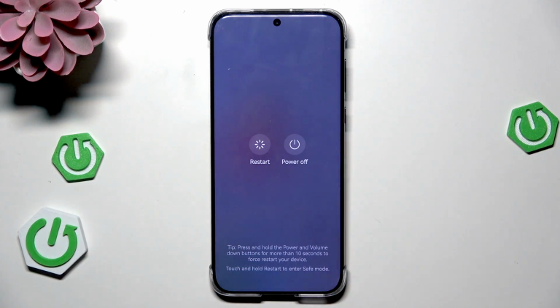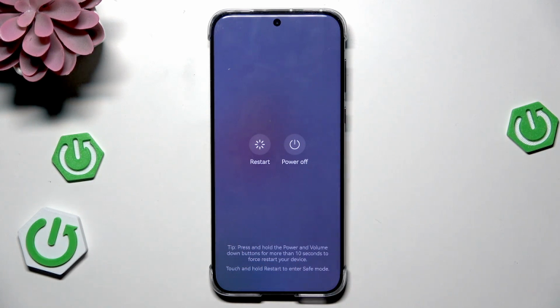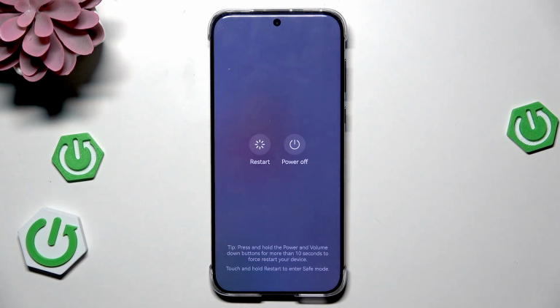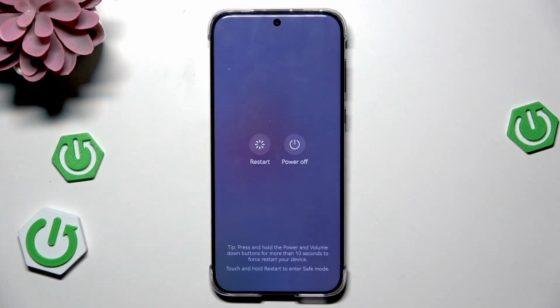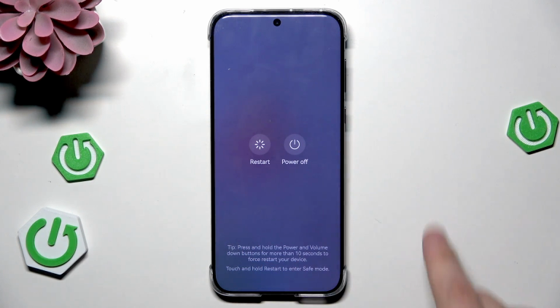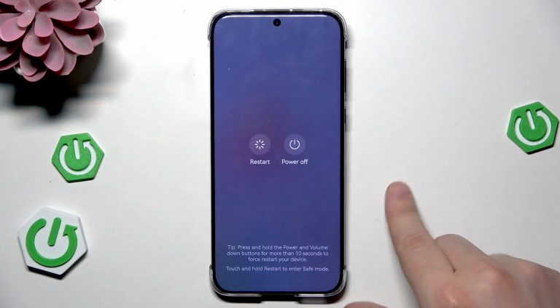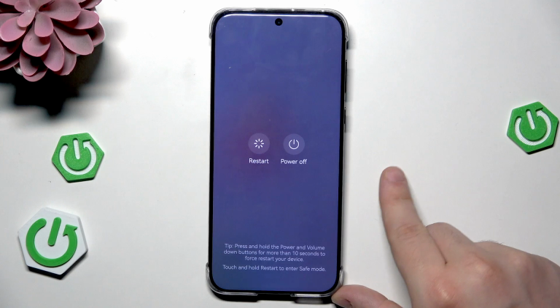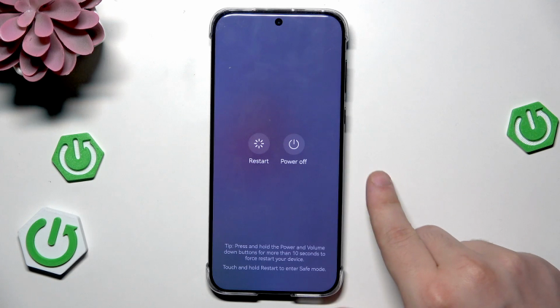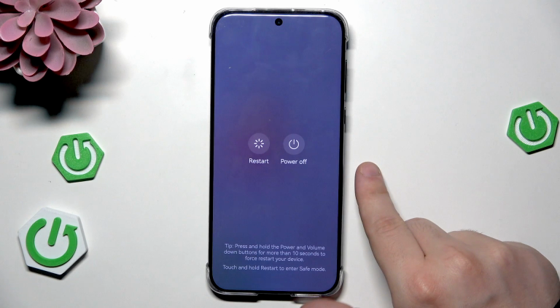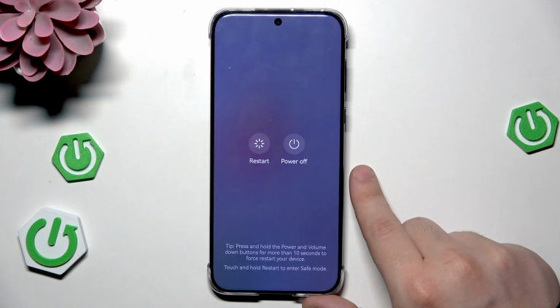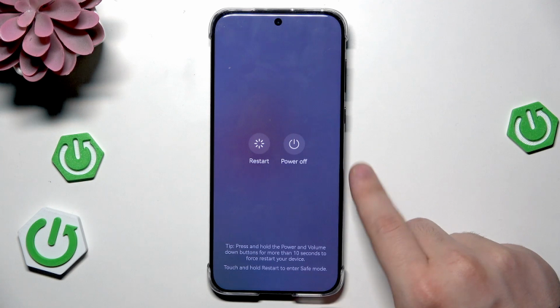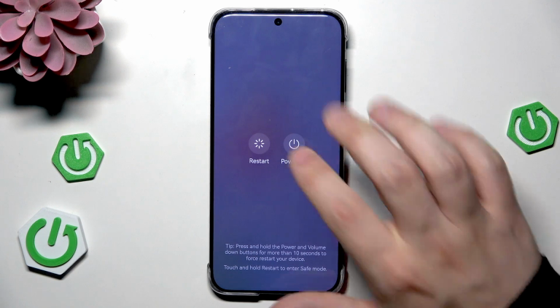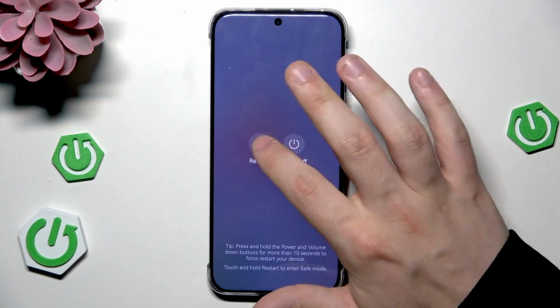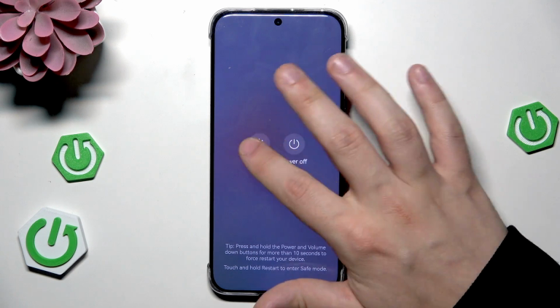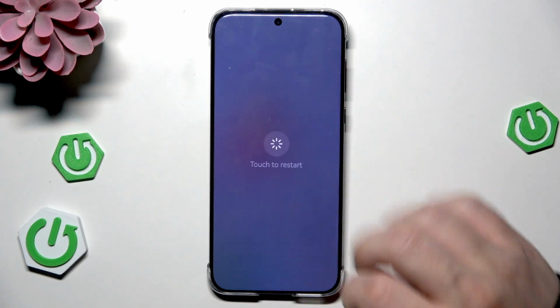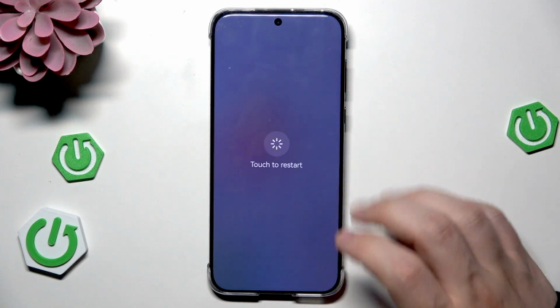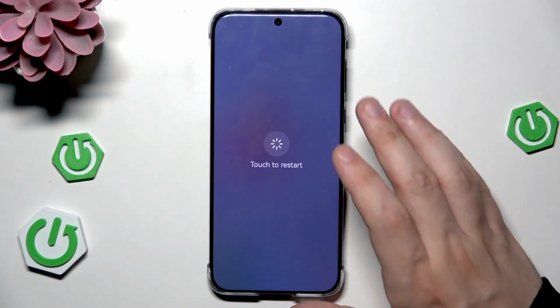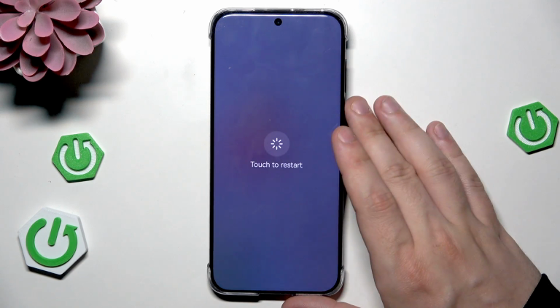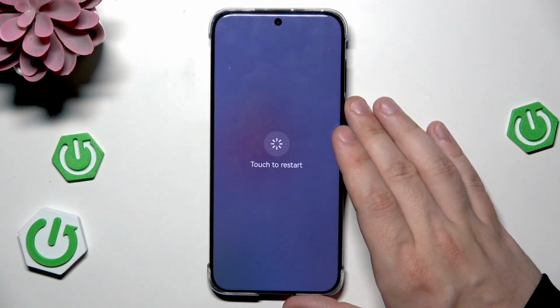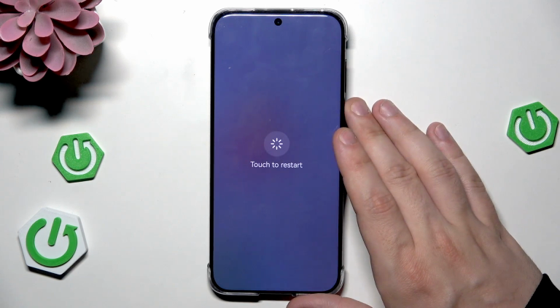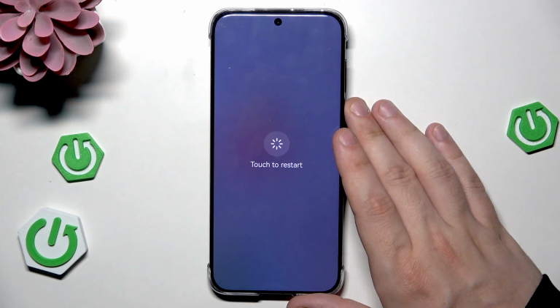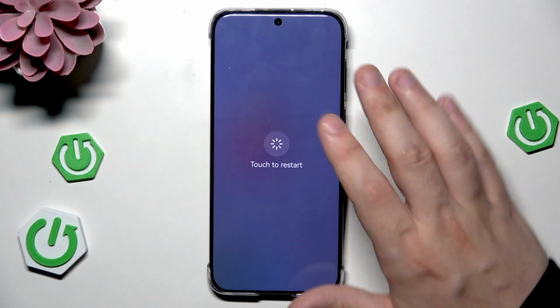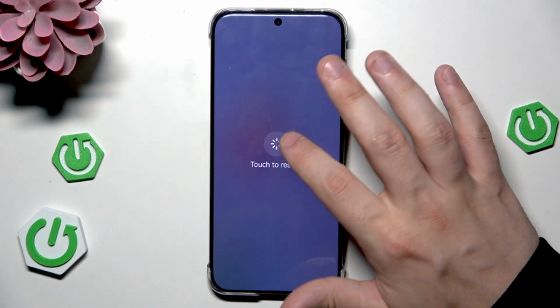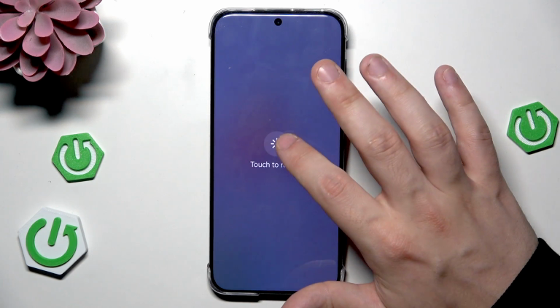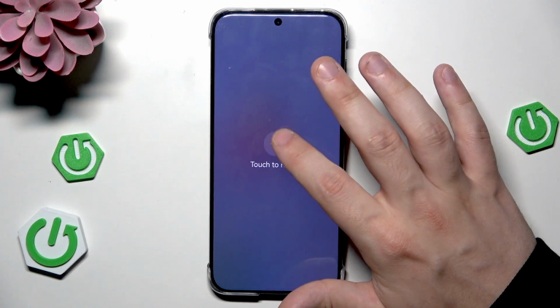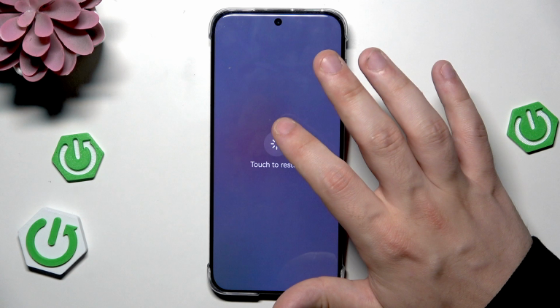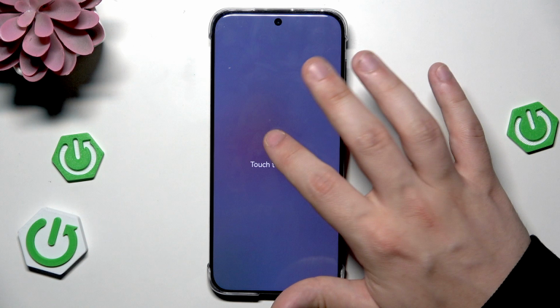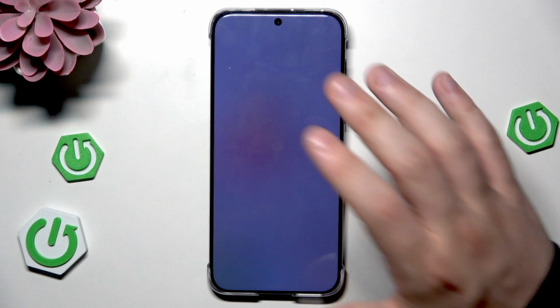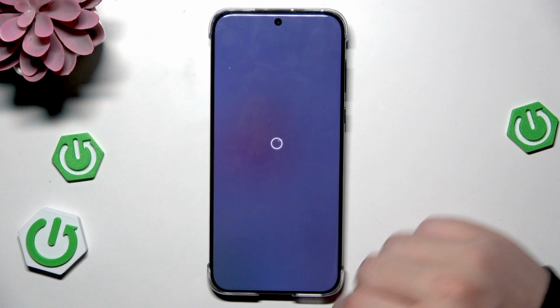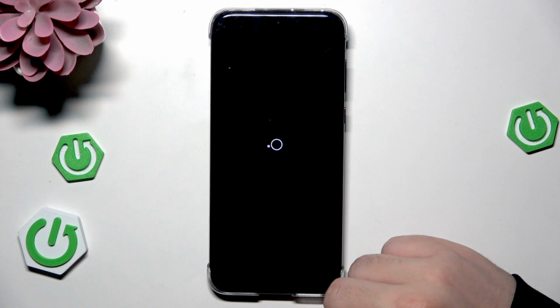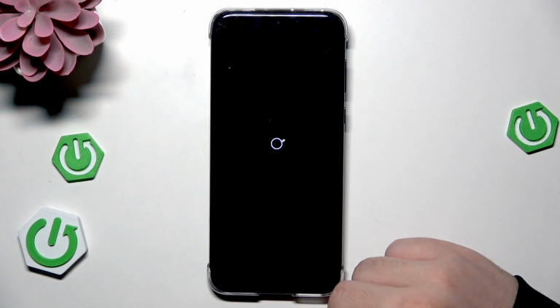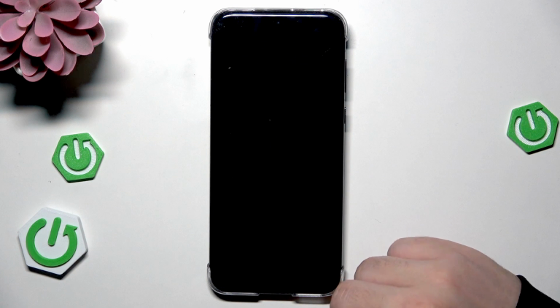That's our power menu and now simply tap on the restart button. Now tap once again.